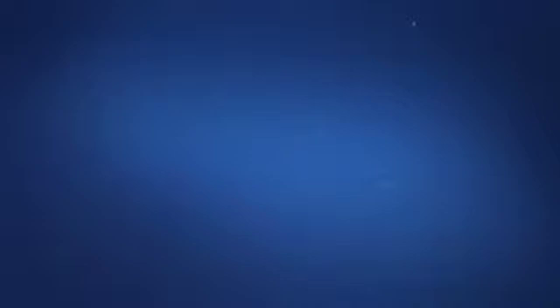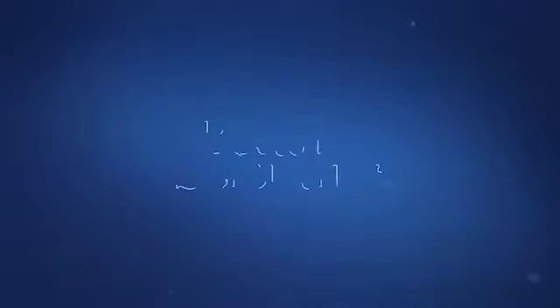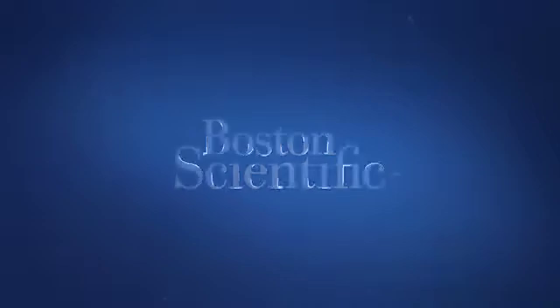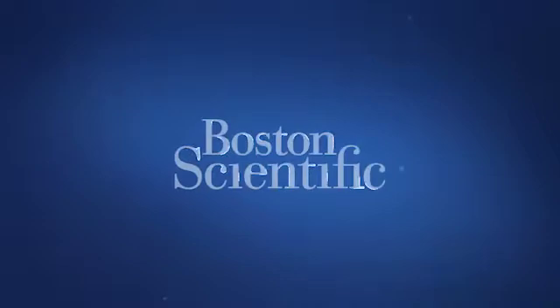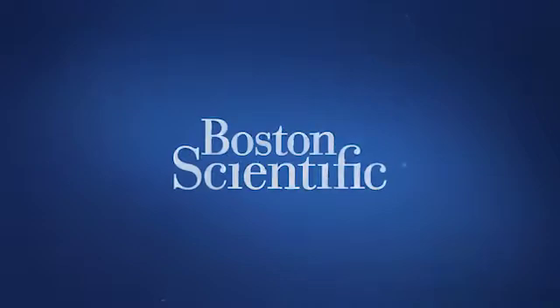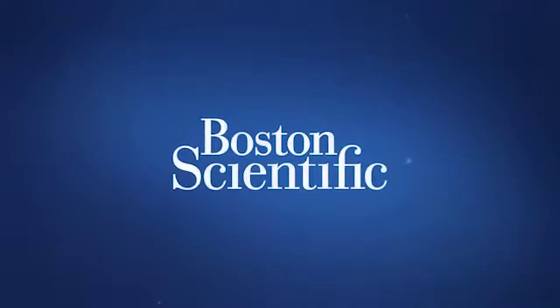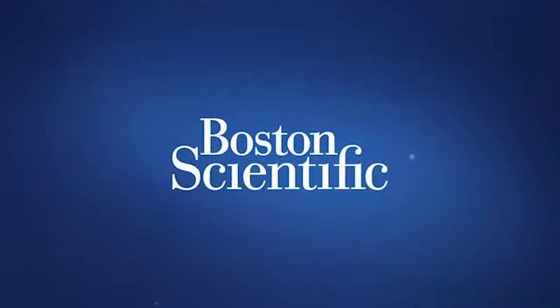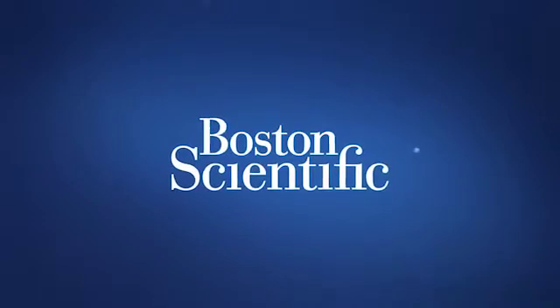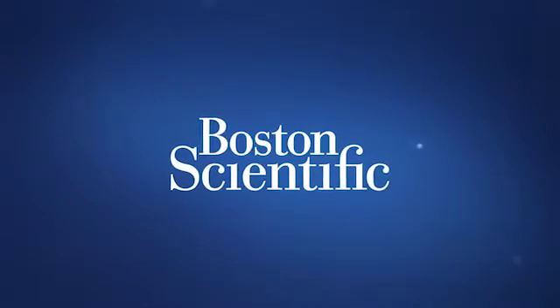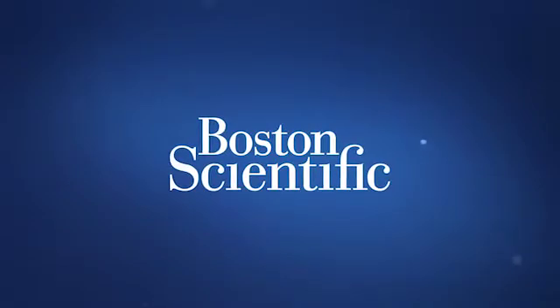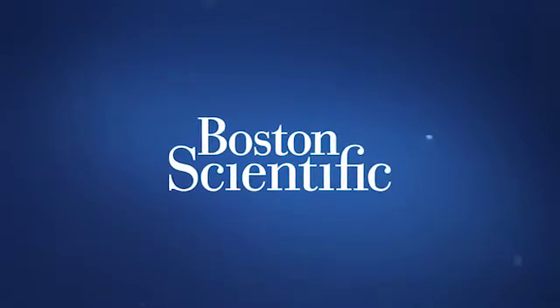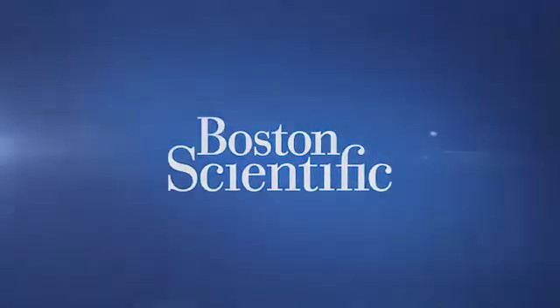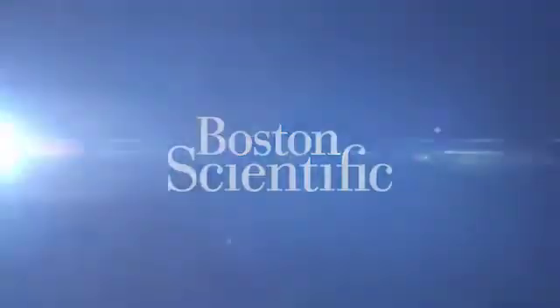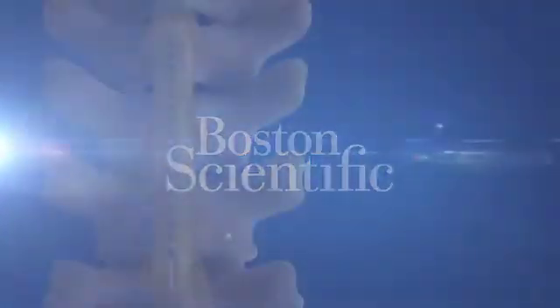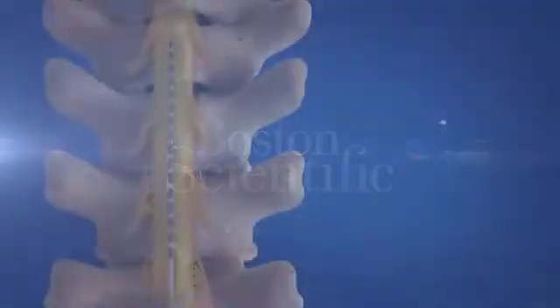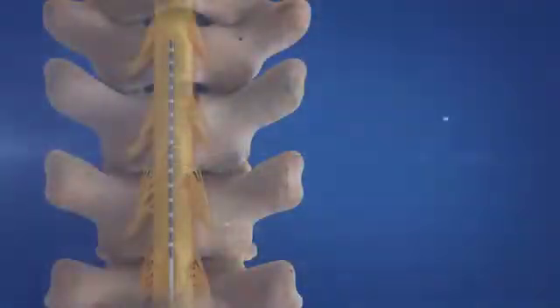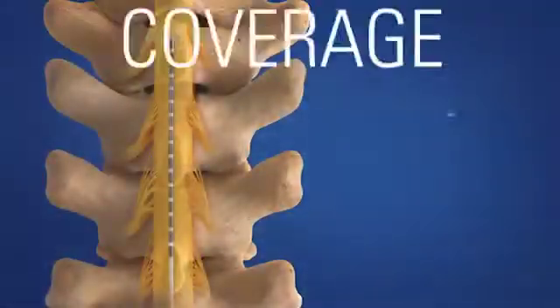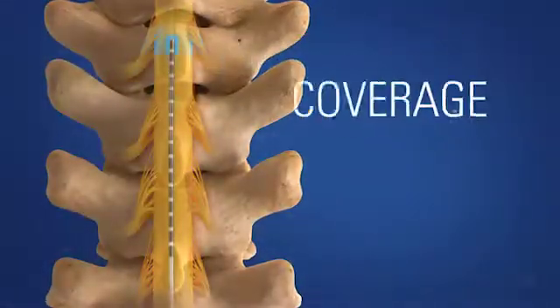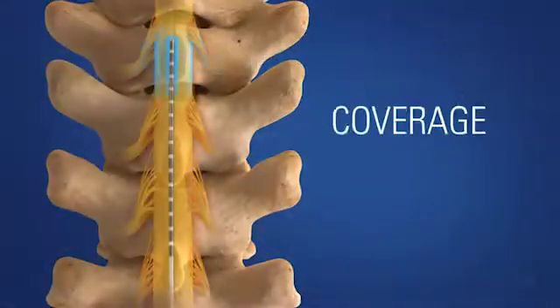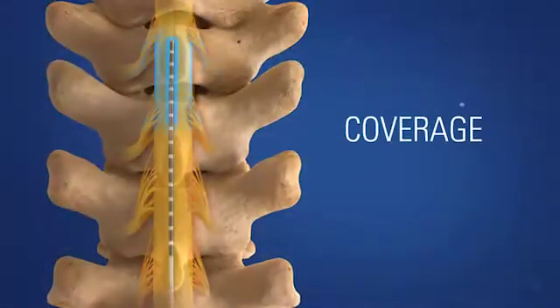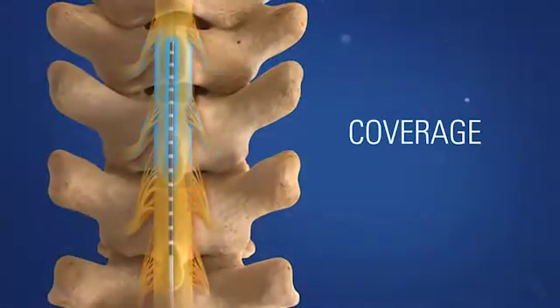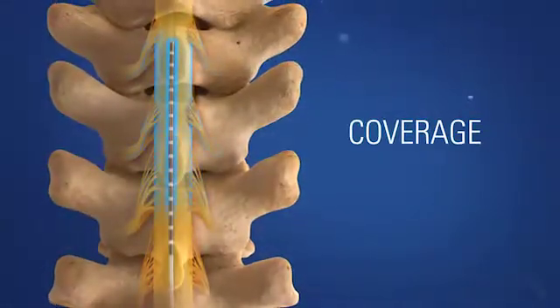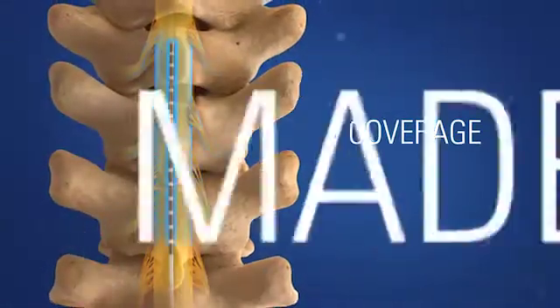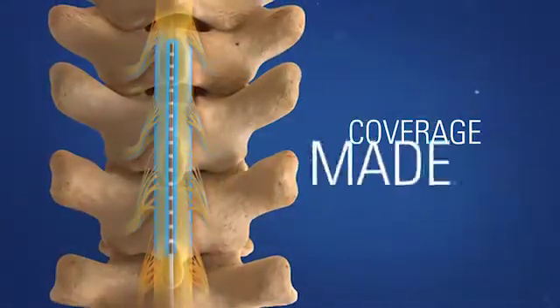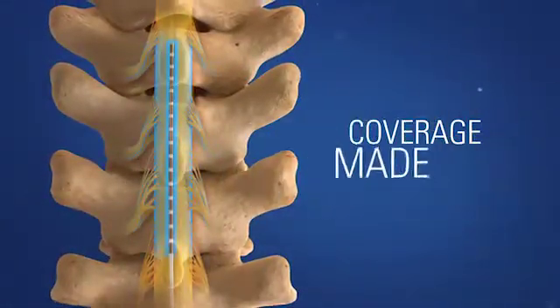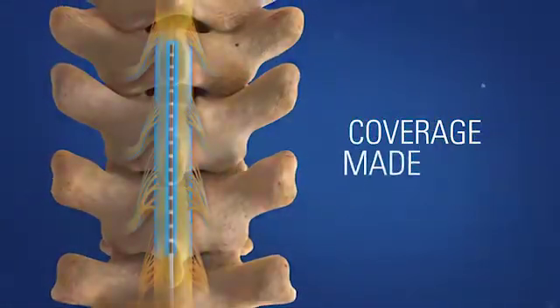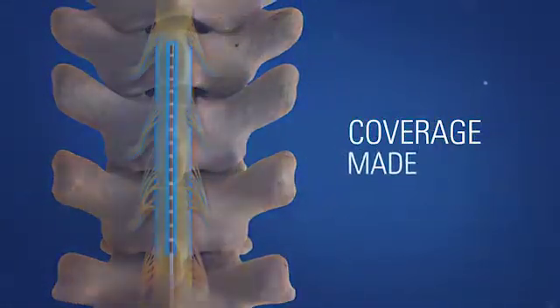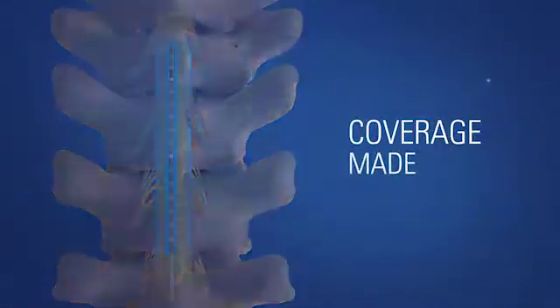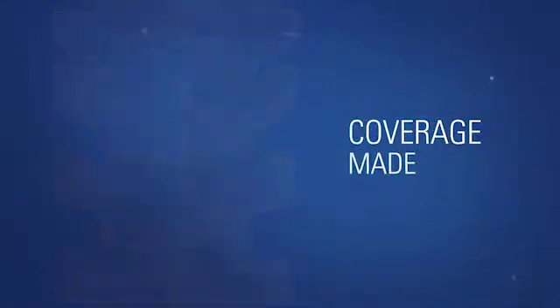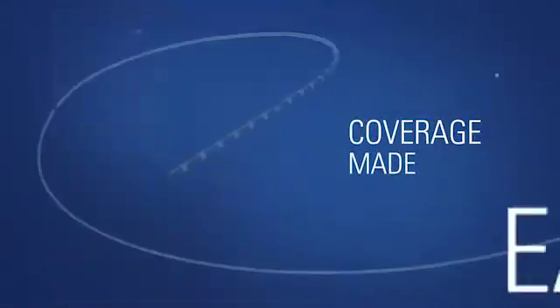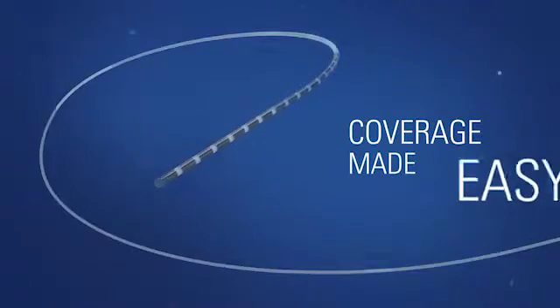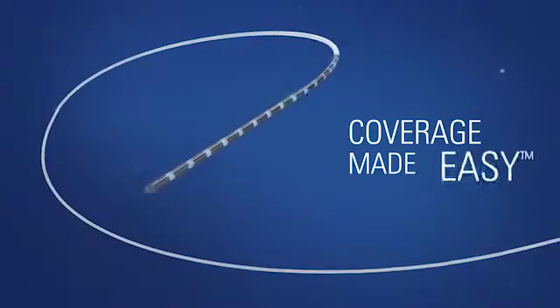From Boston Scientific. Coverage made easy.